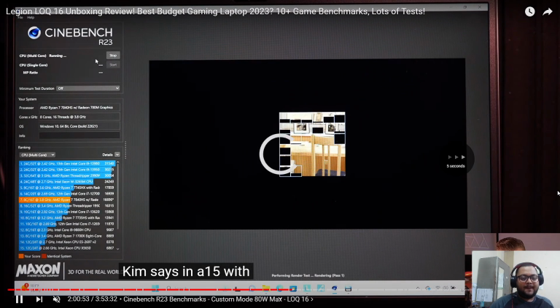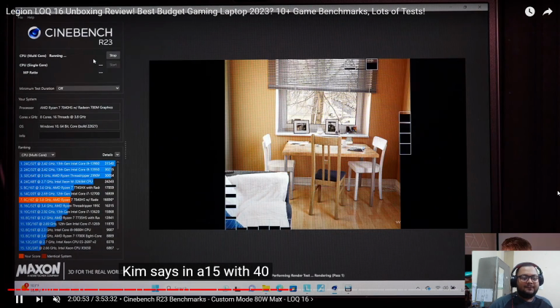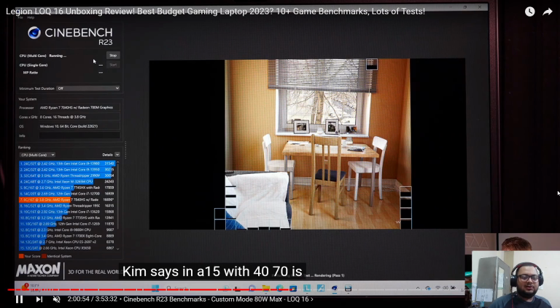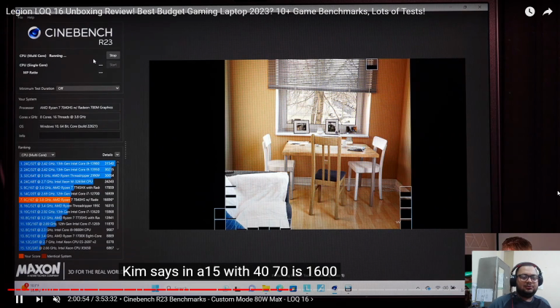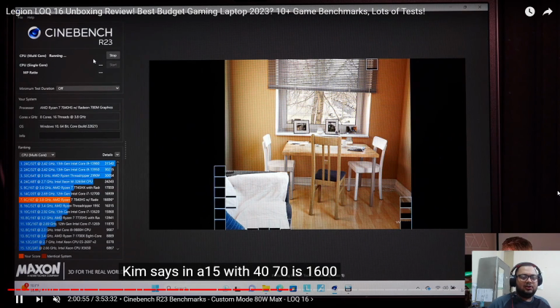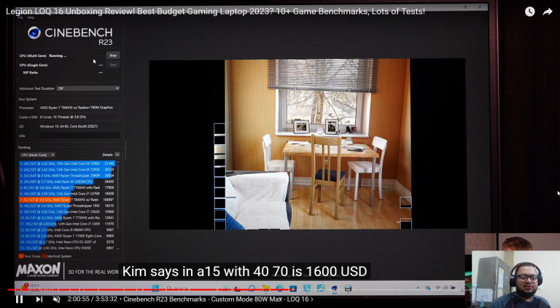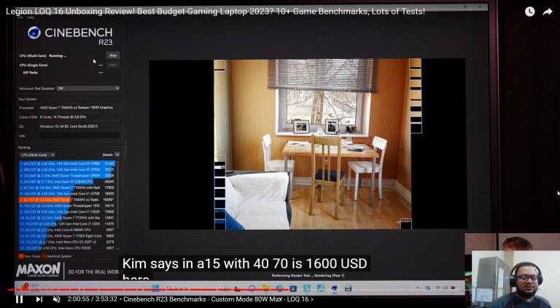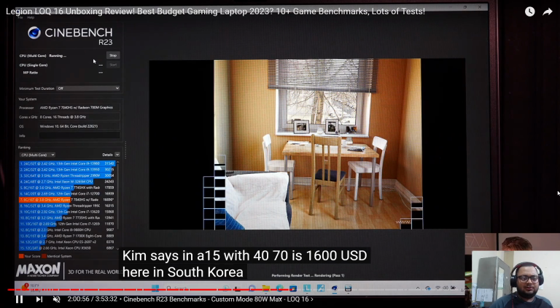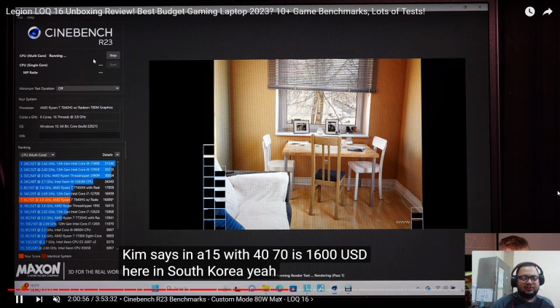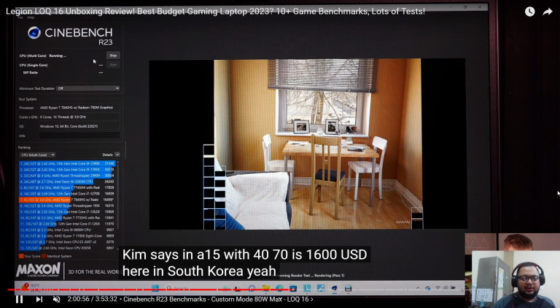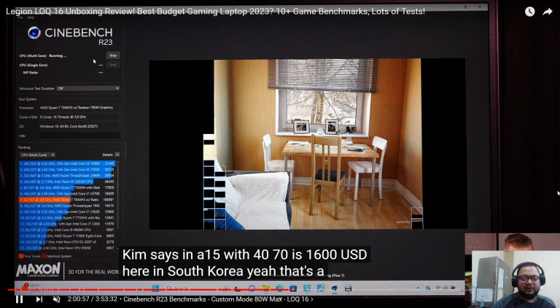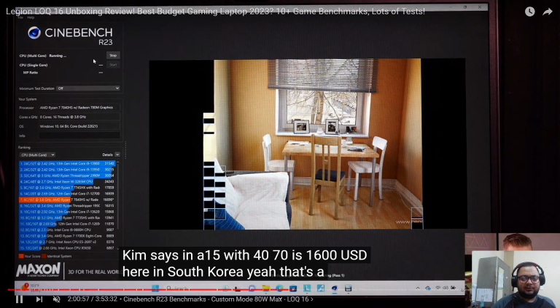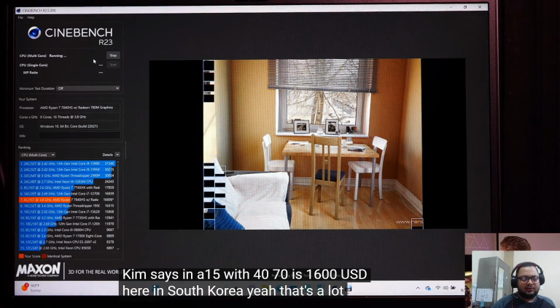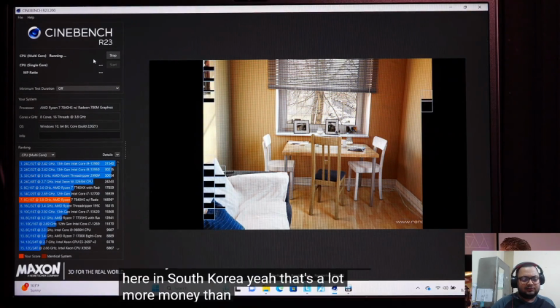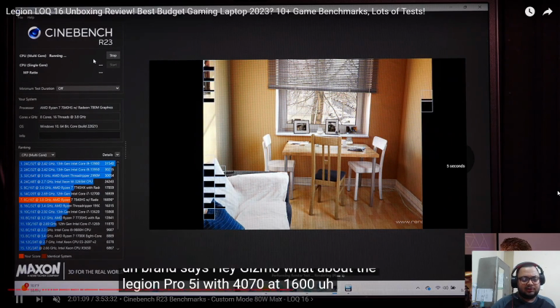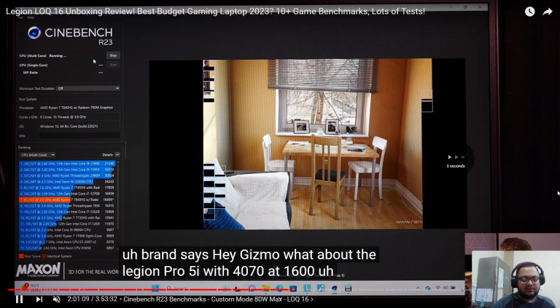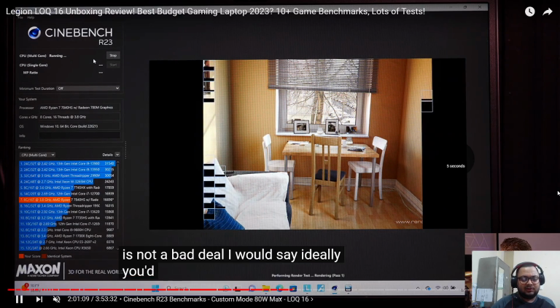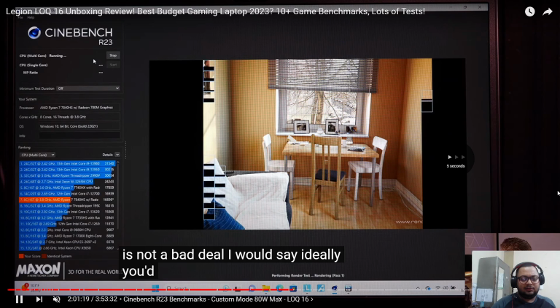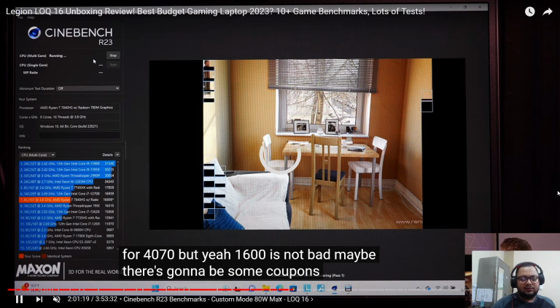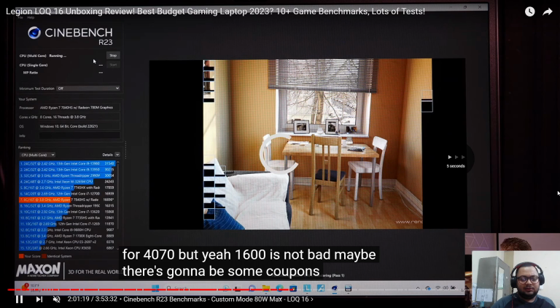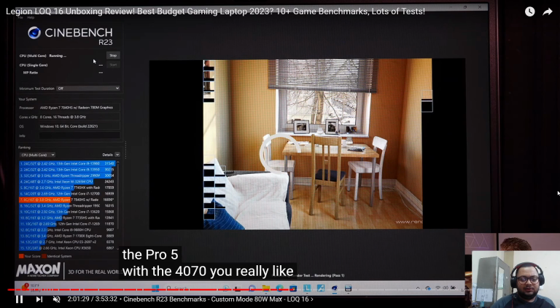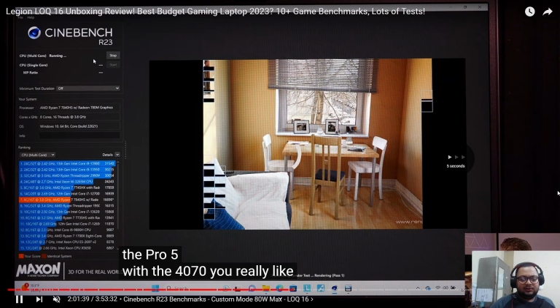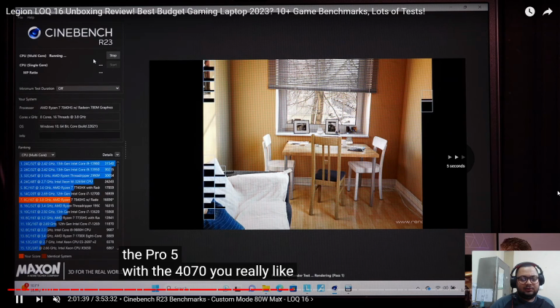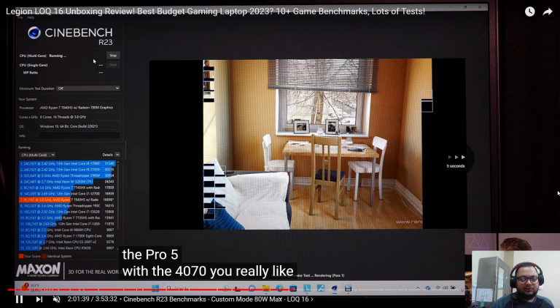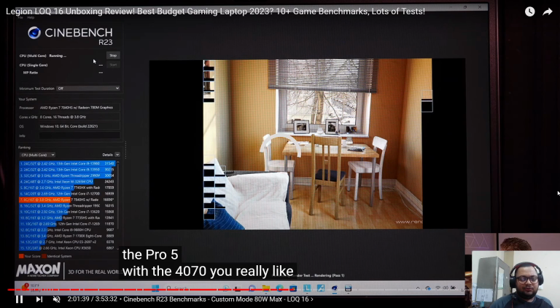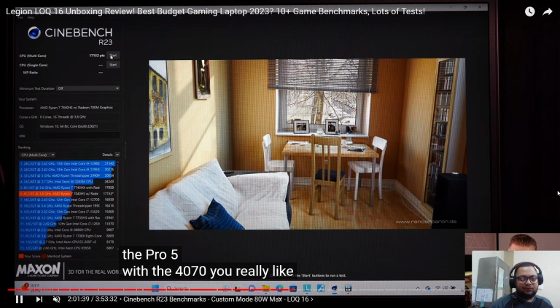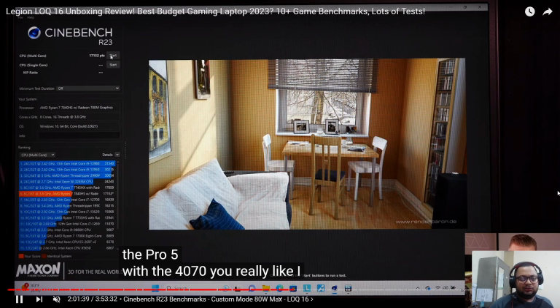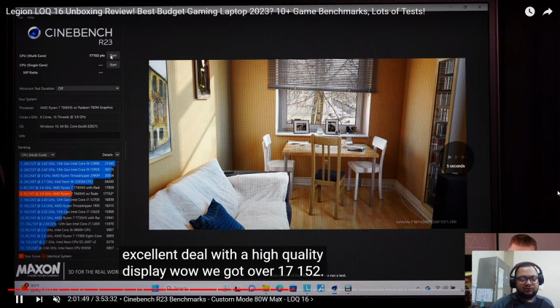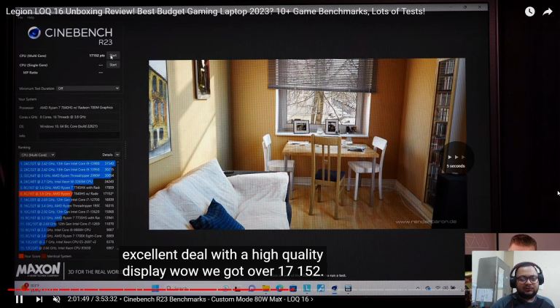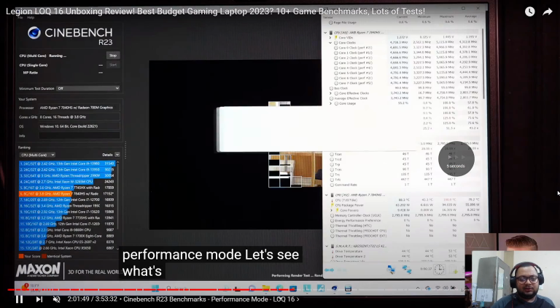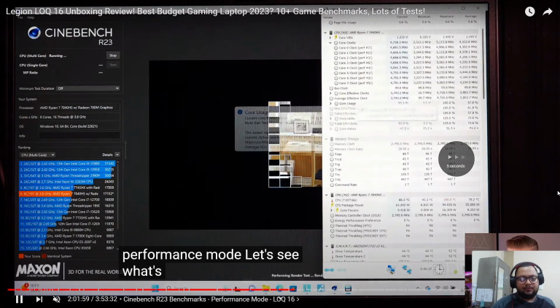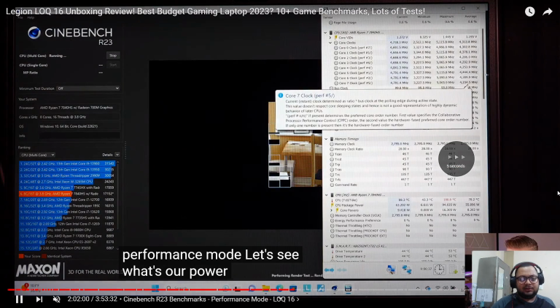So the score he lost is about 300 points. He wants to check the temperatures again.